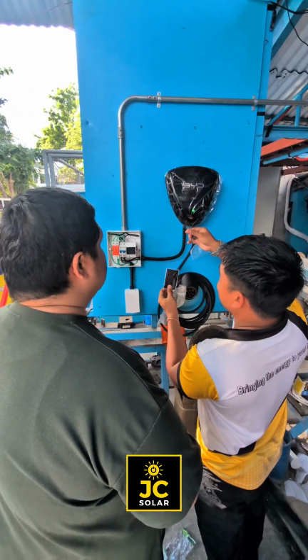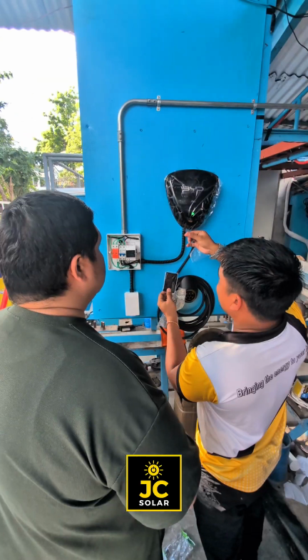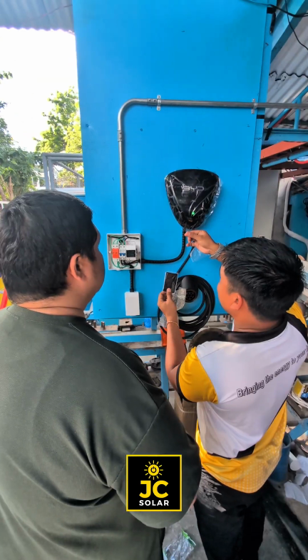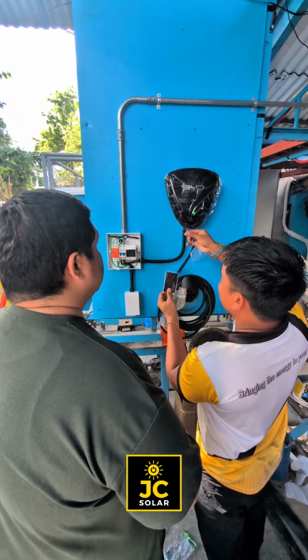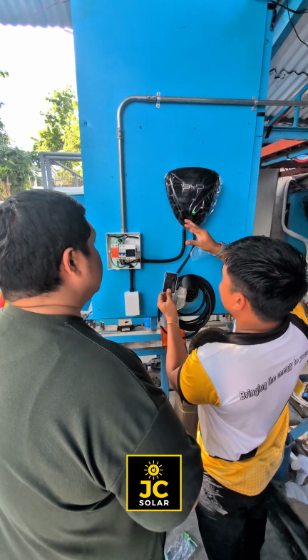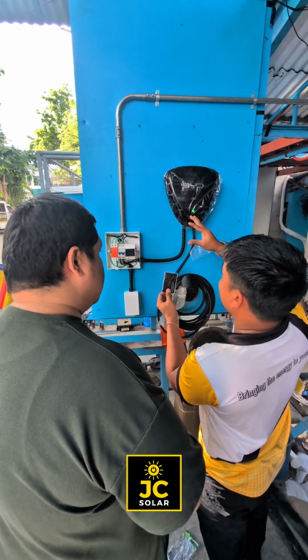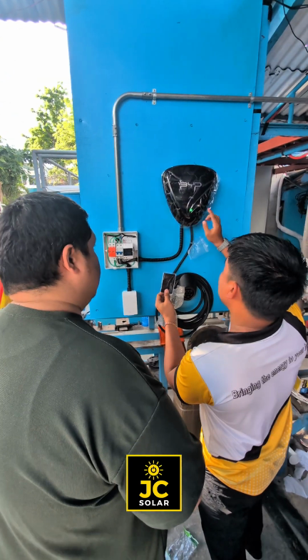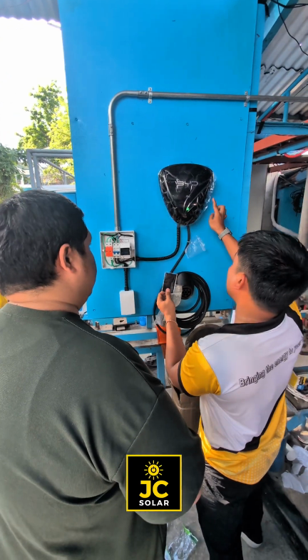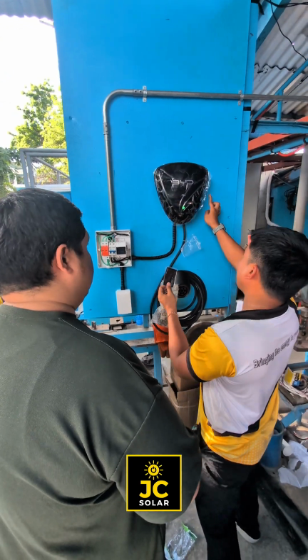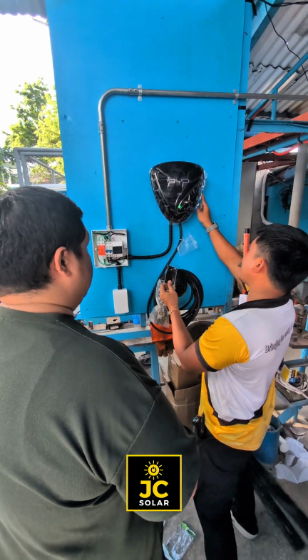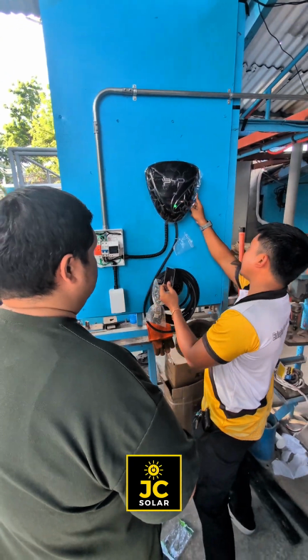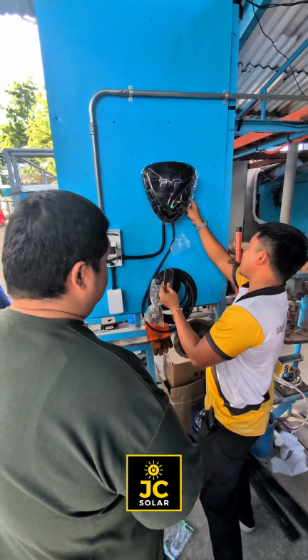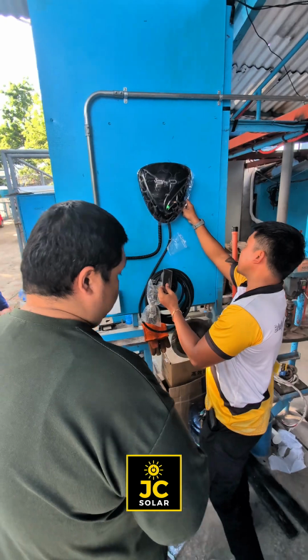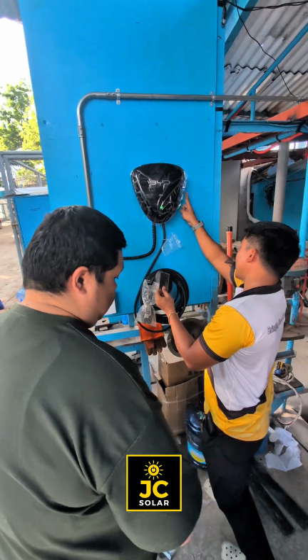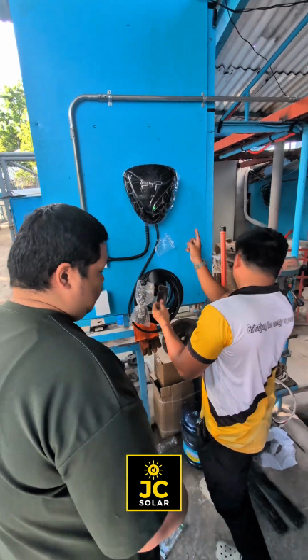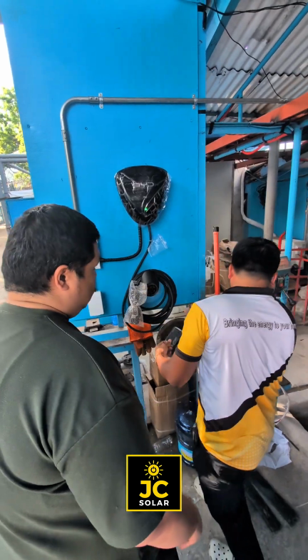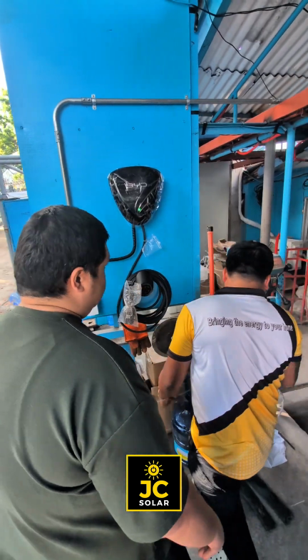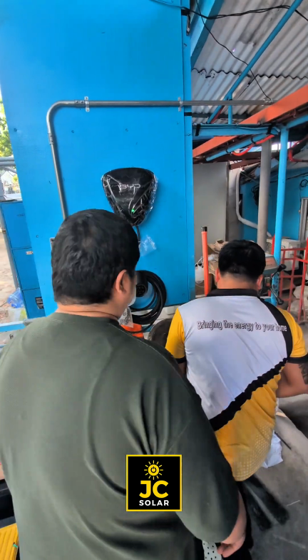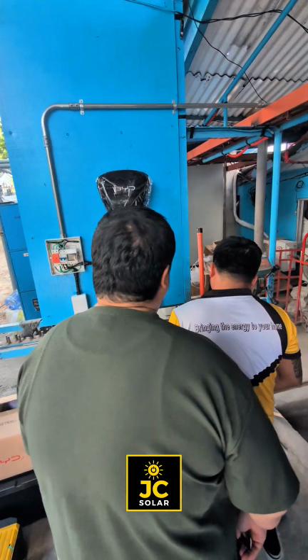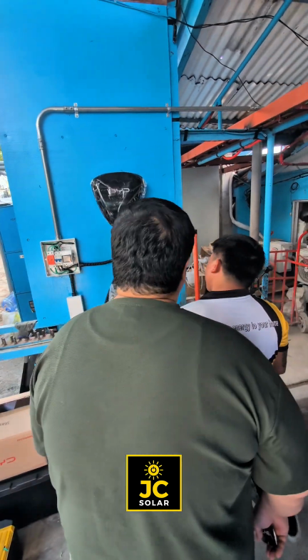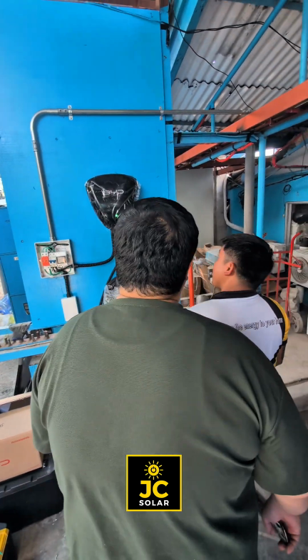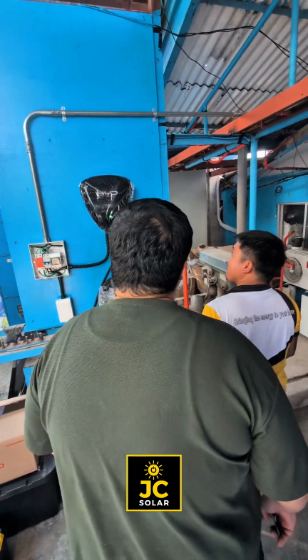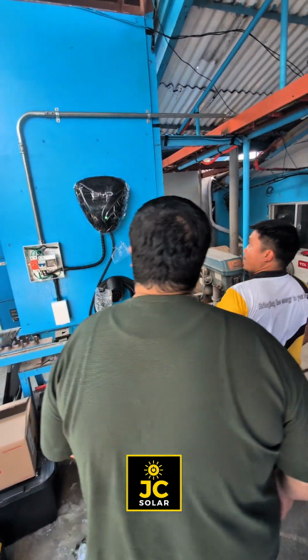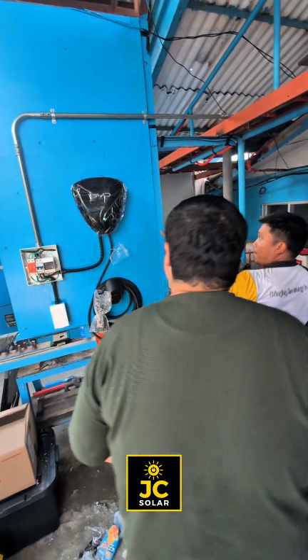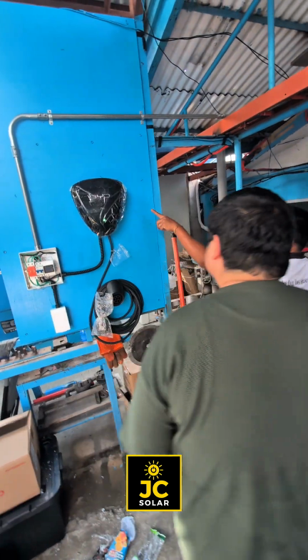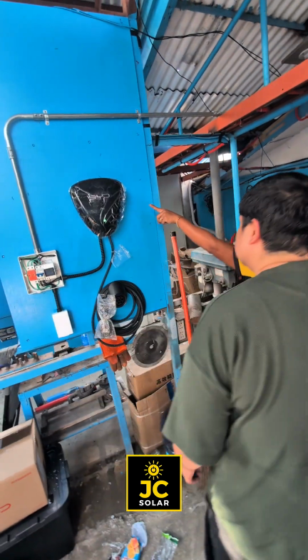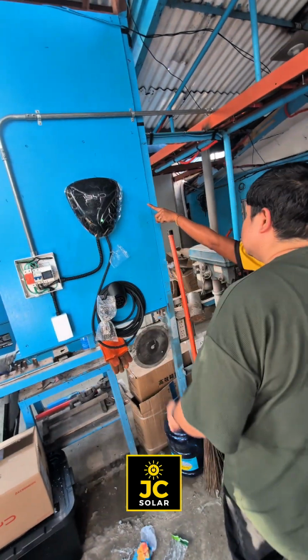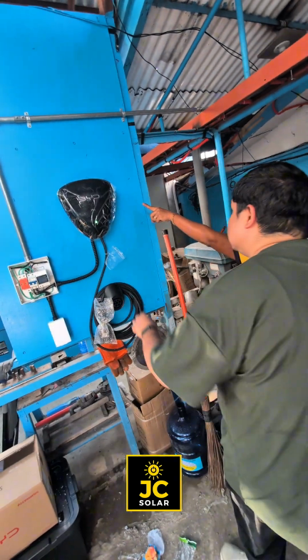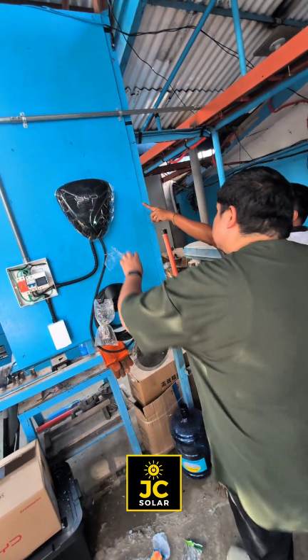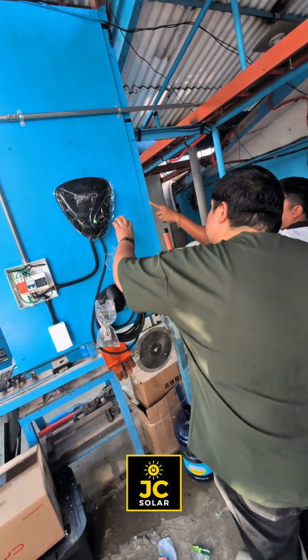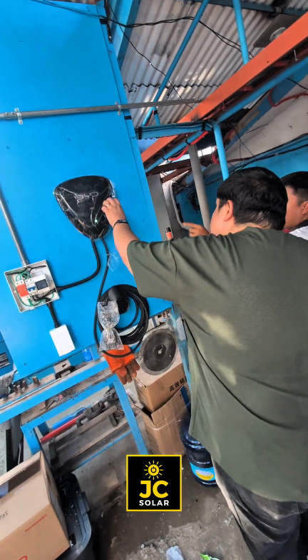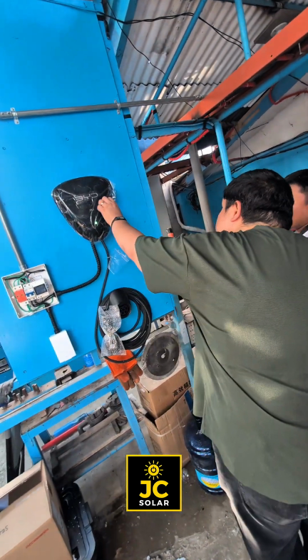Another day, another BYD, powered by JC Solar Cebu.